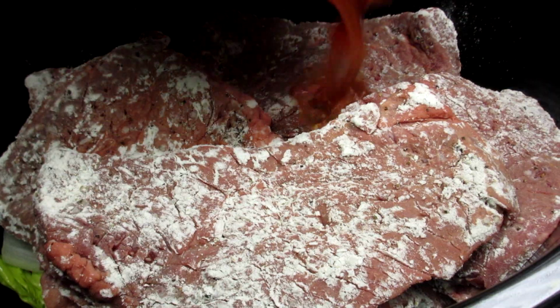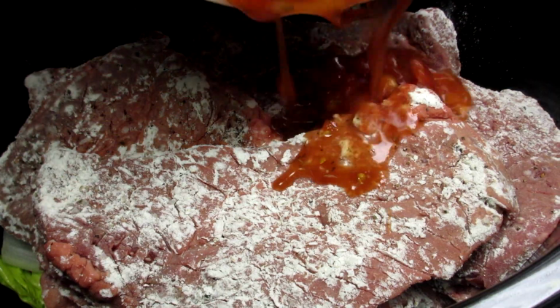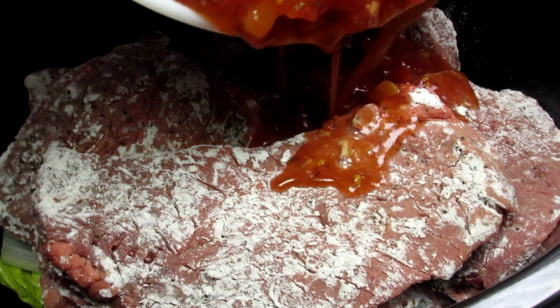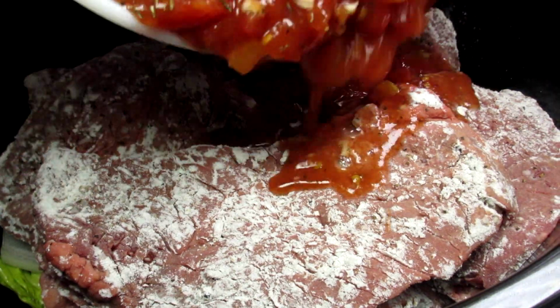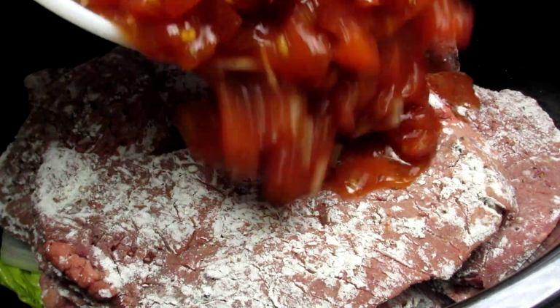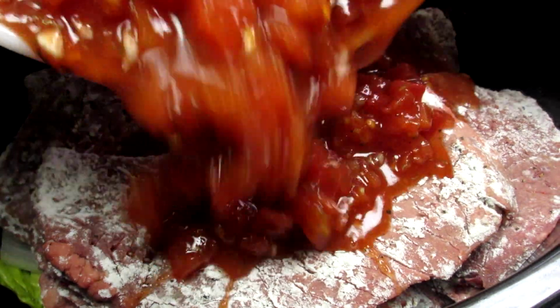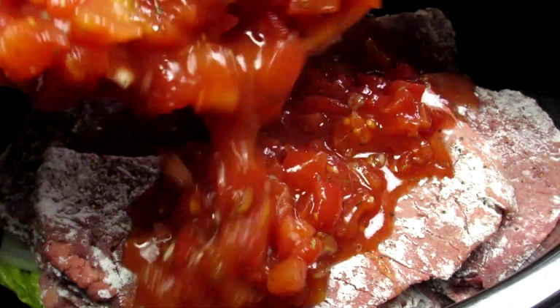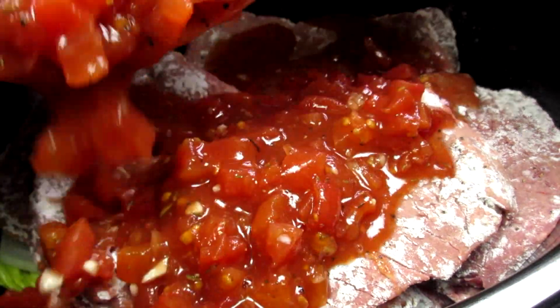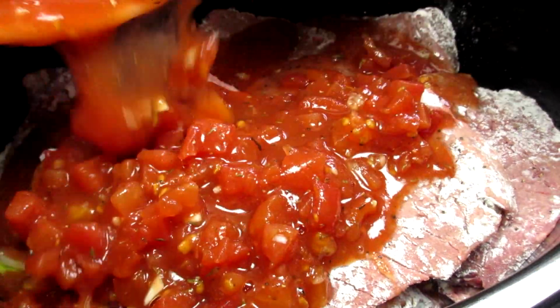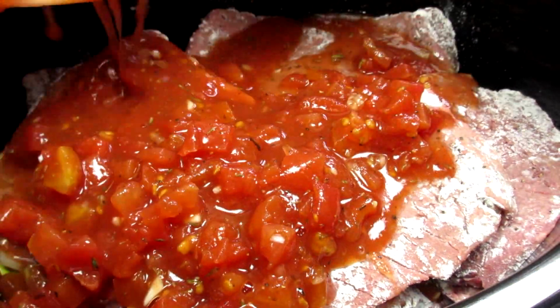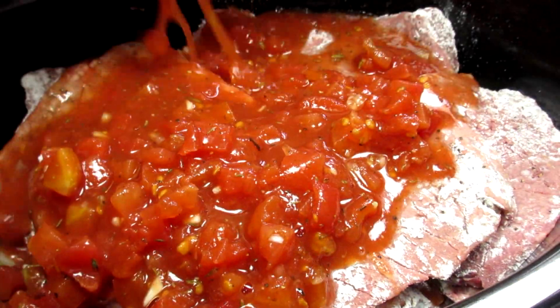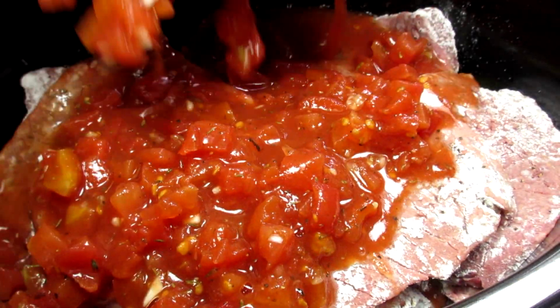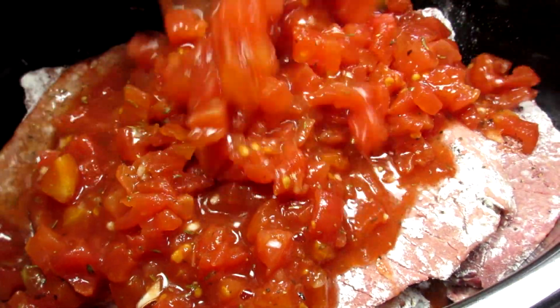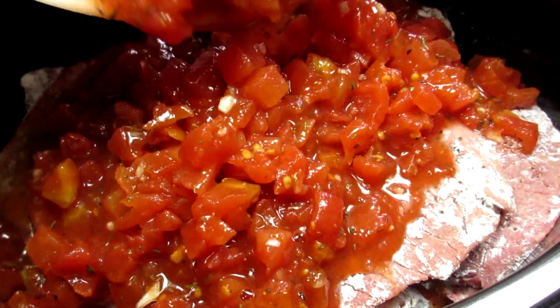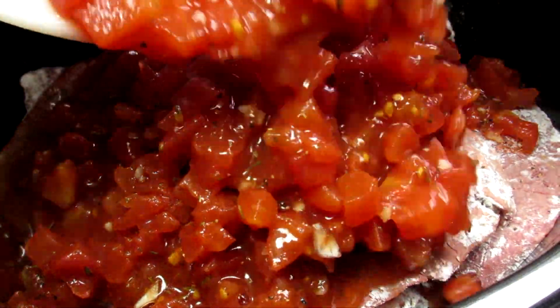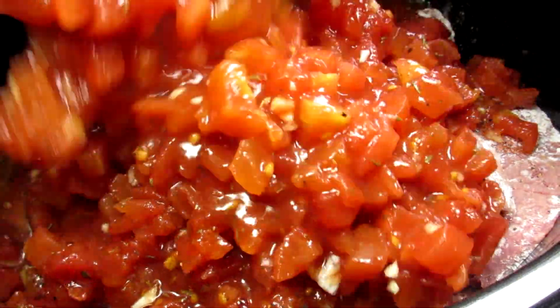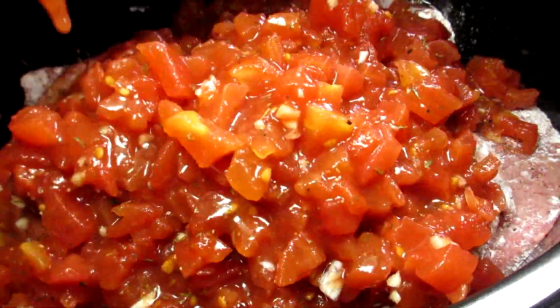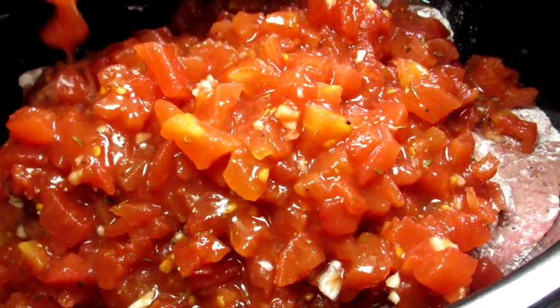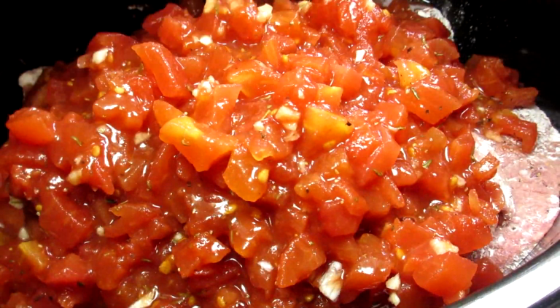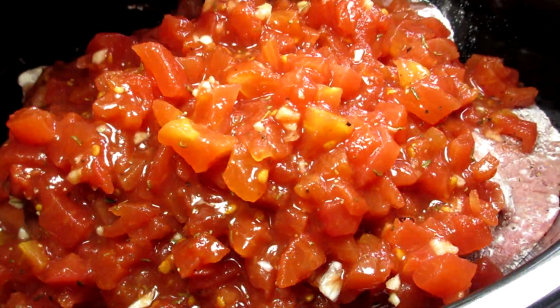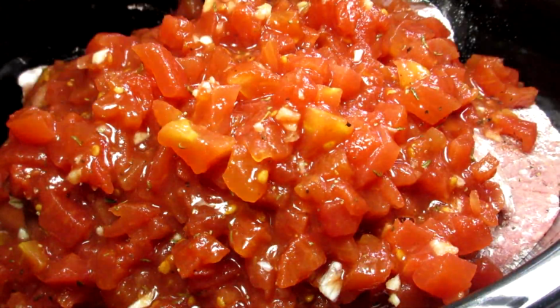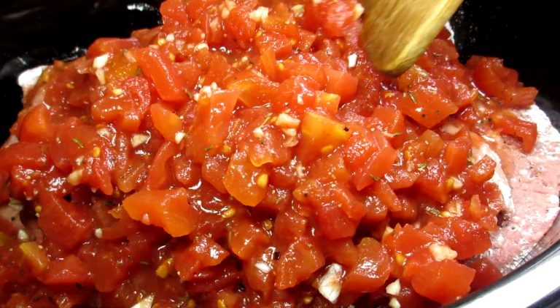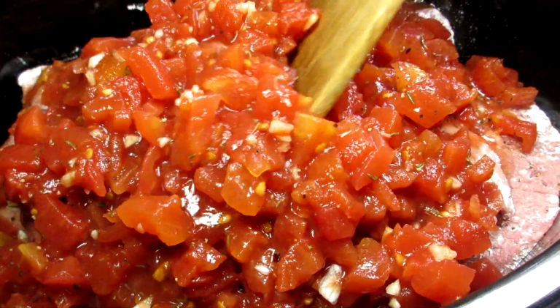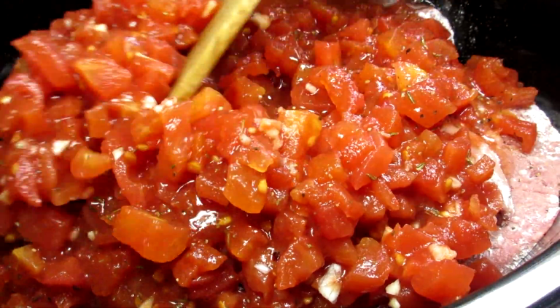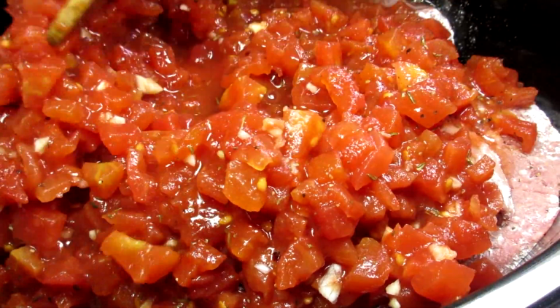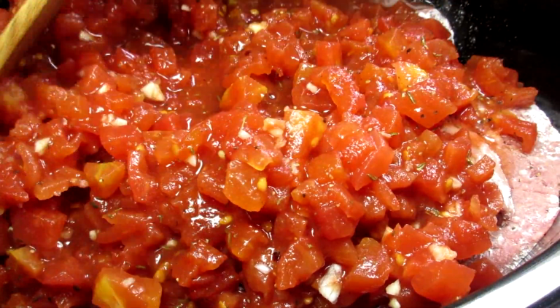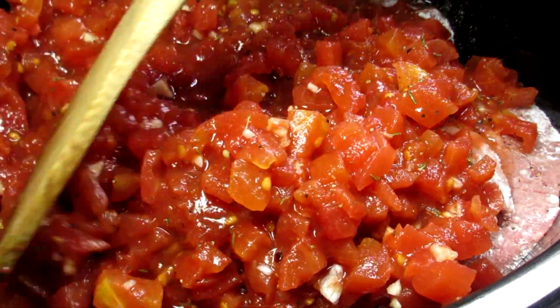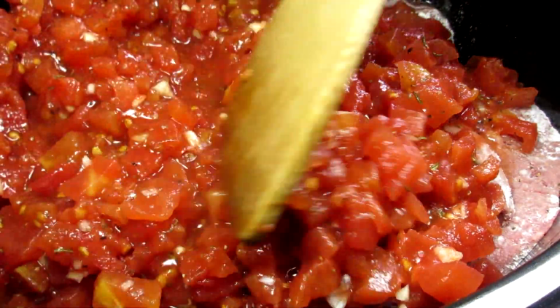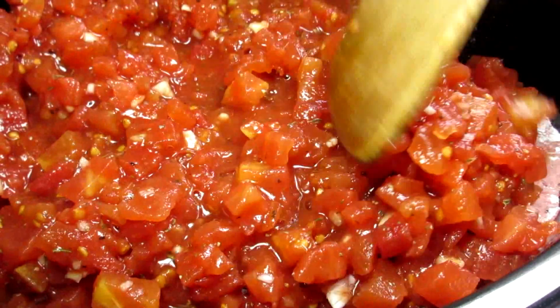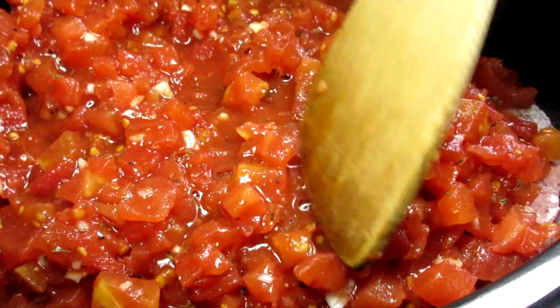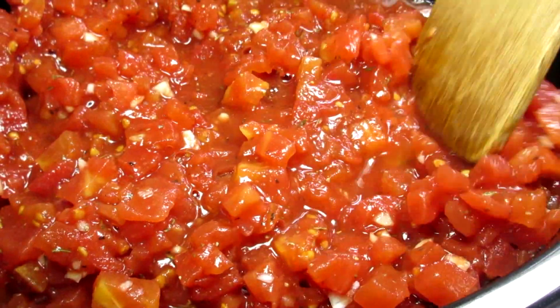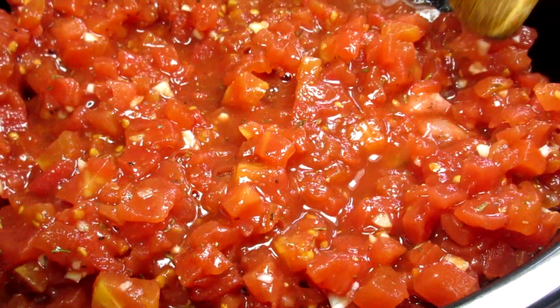Putting the lid on and cooking on high for four hours or on low setting for seven to eight hours.